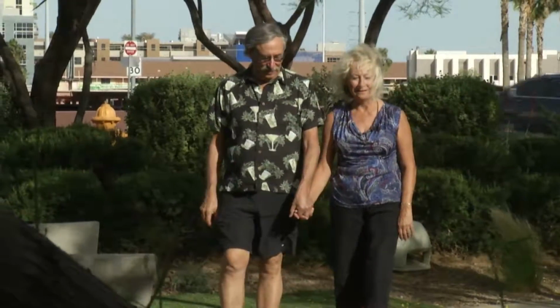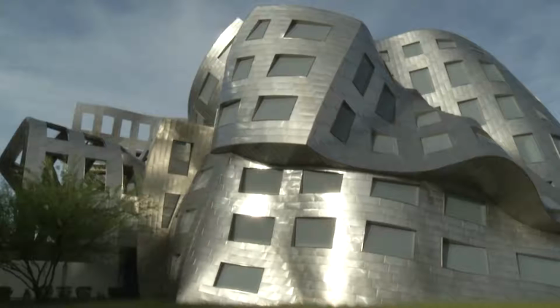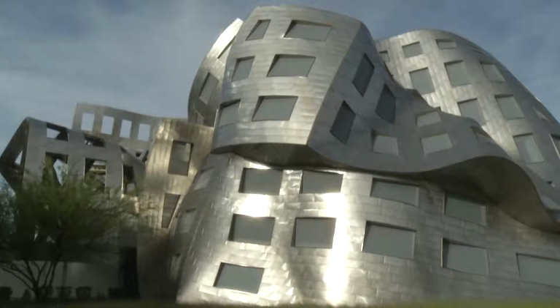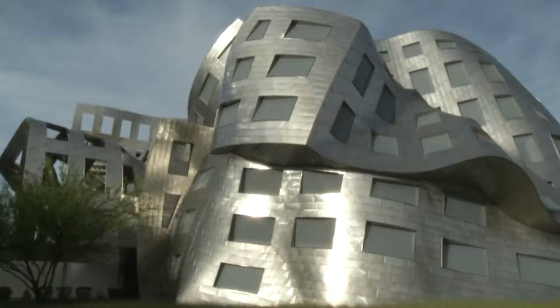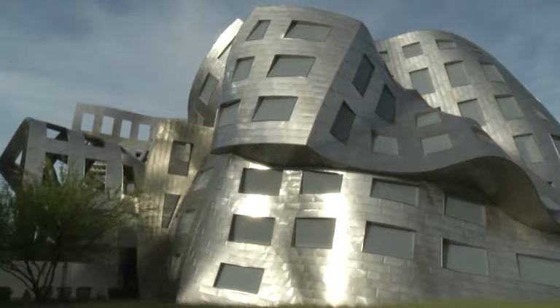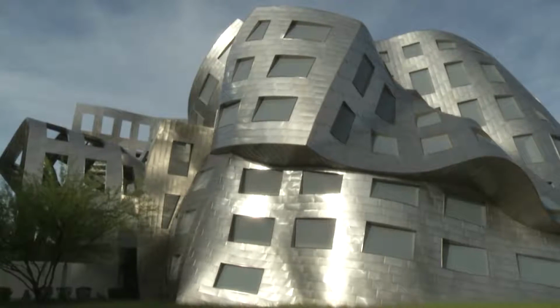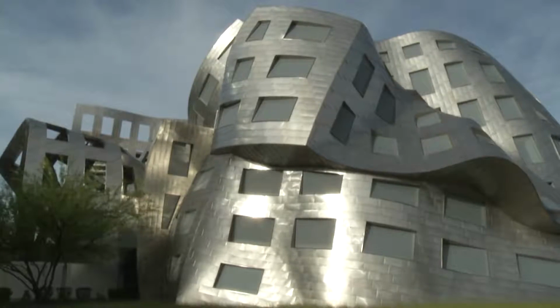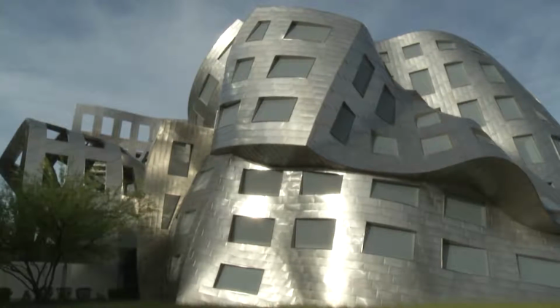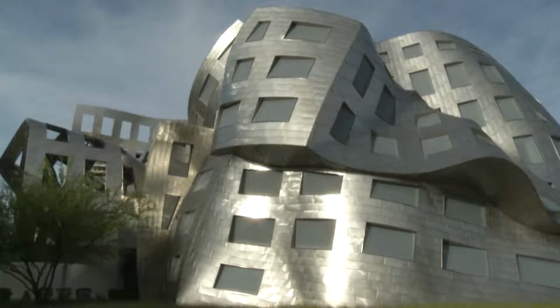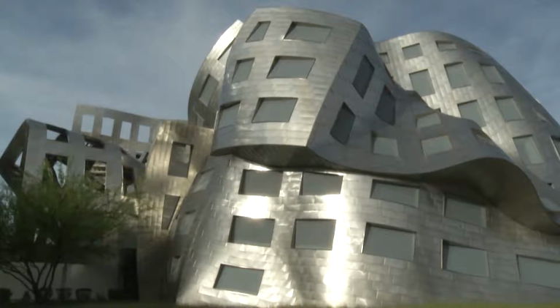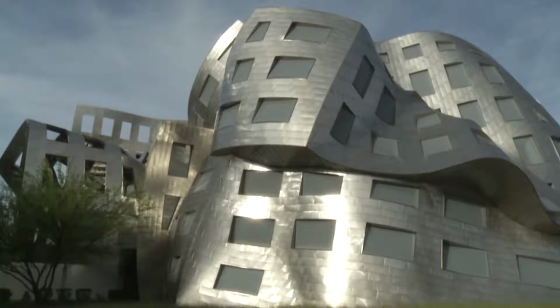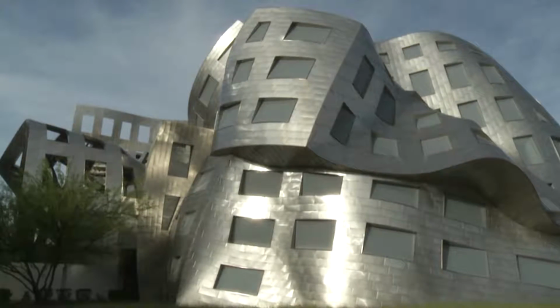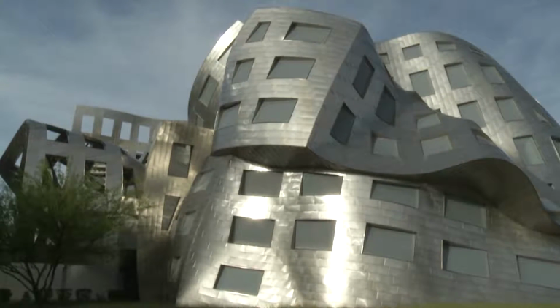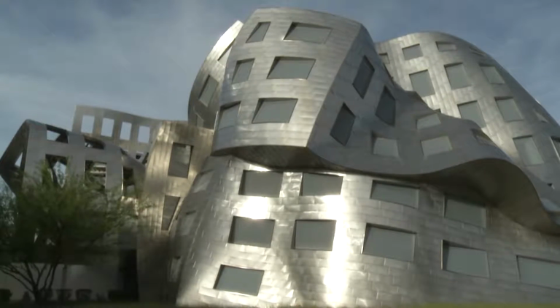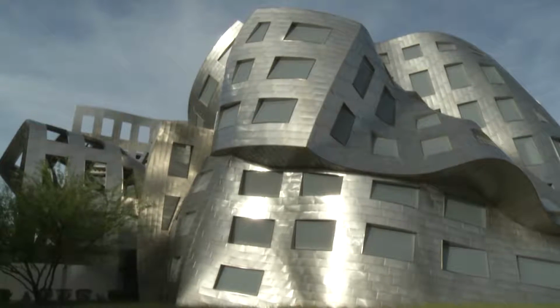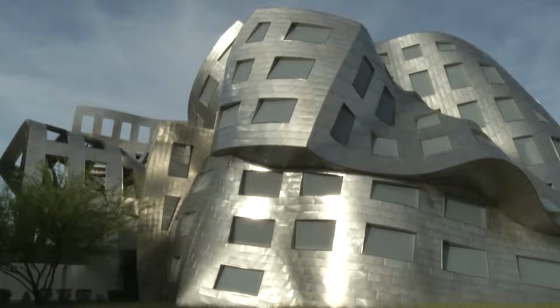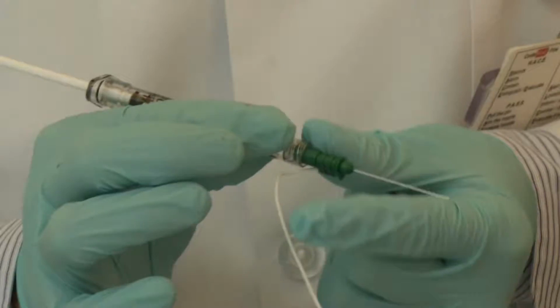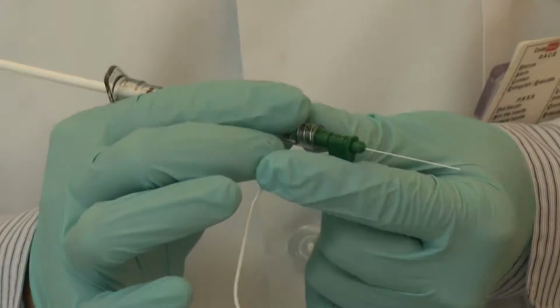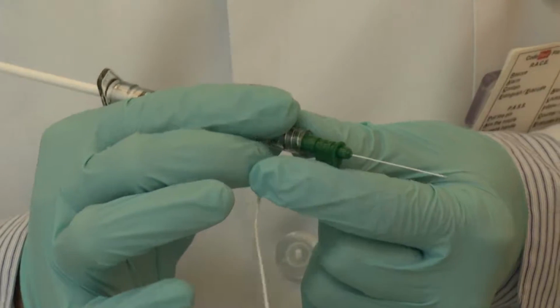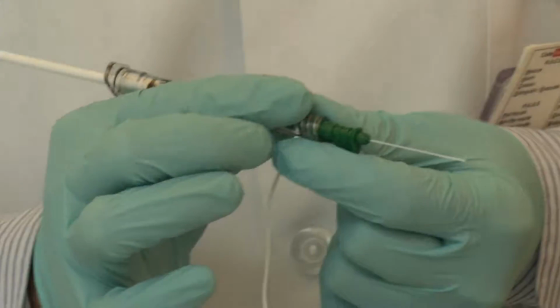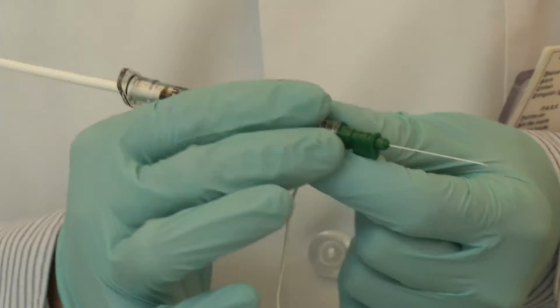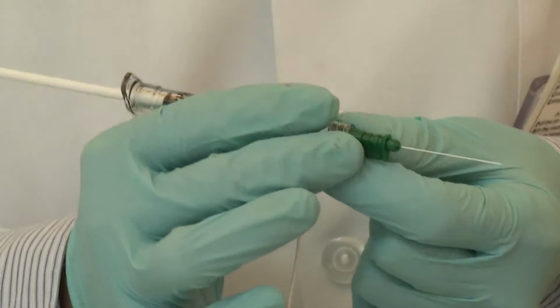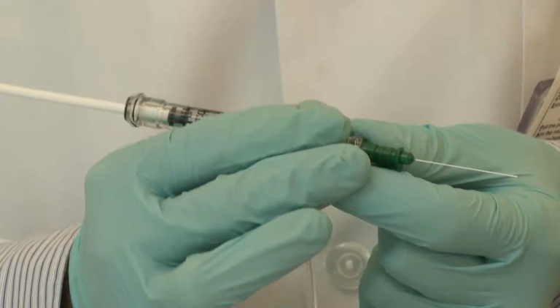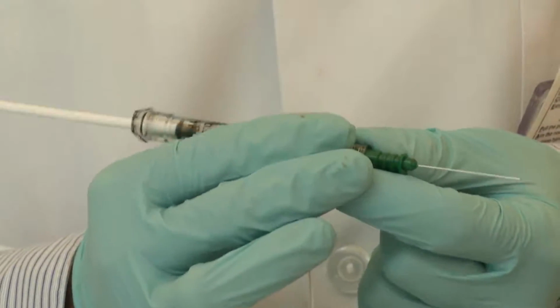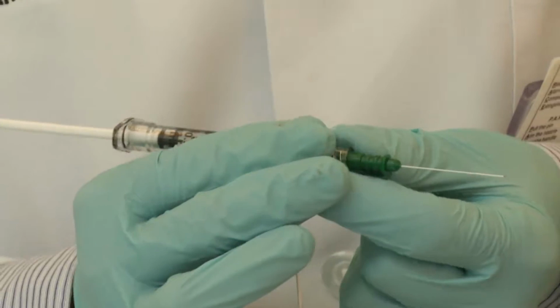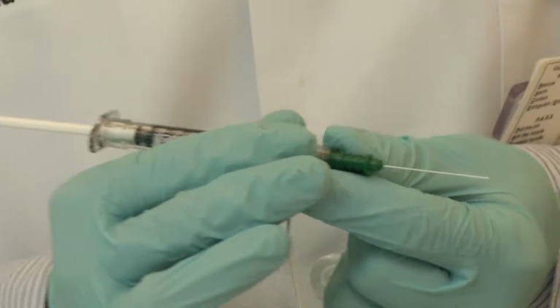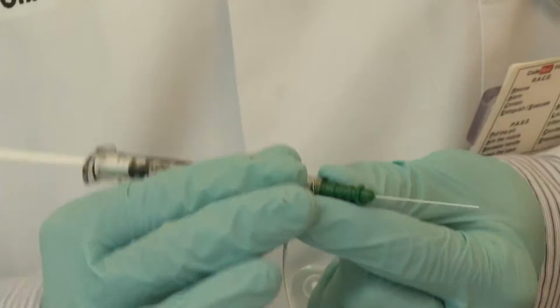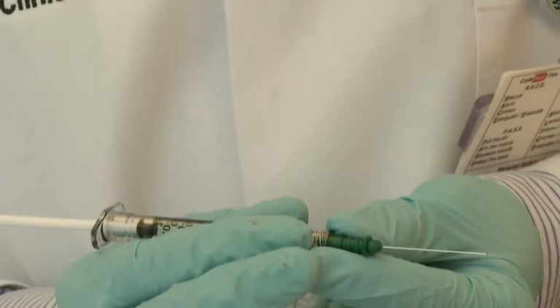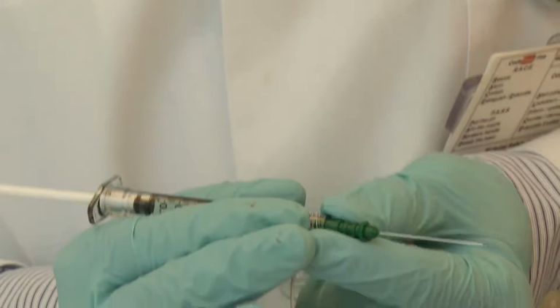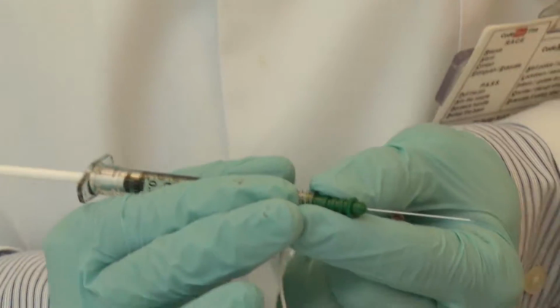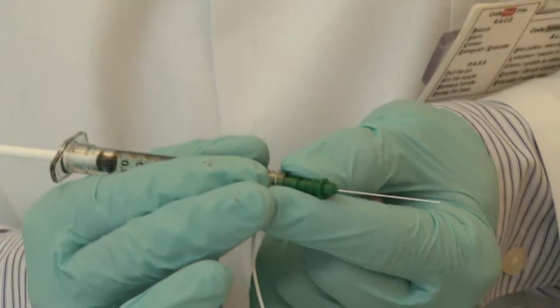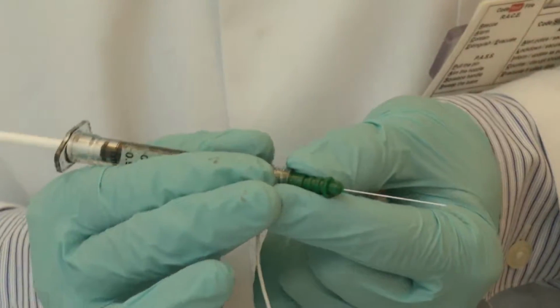They came to the Cleveland Clinic's Lou Ruvo Center for Brain Health so Char can get her Botox.